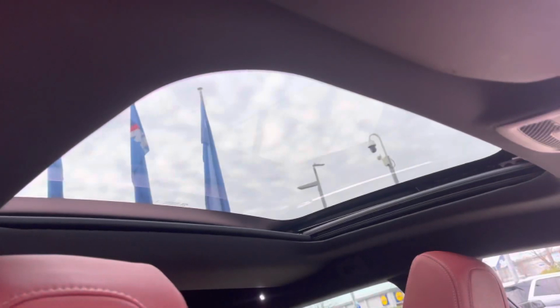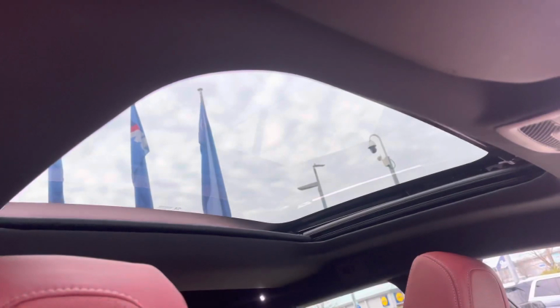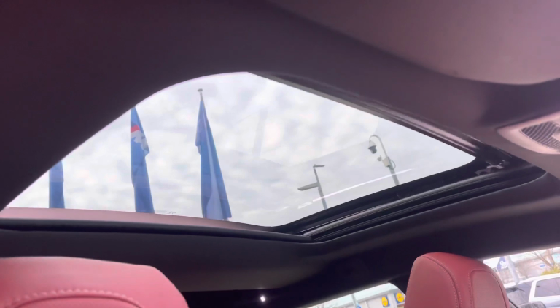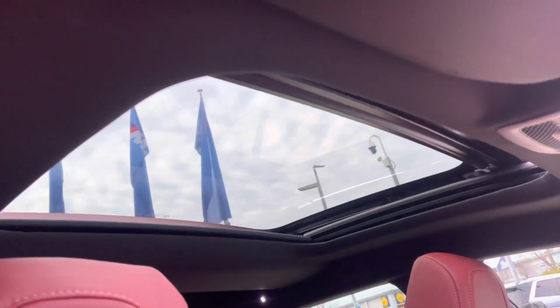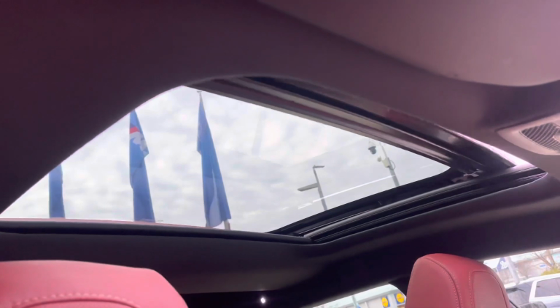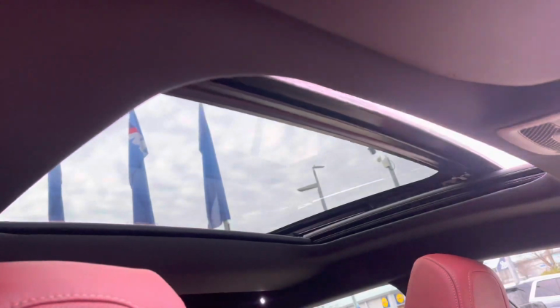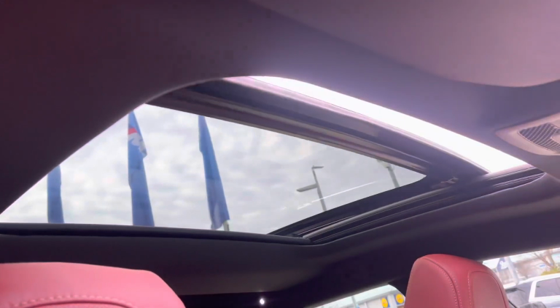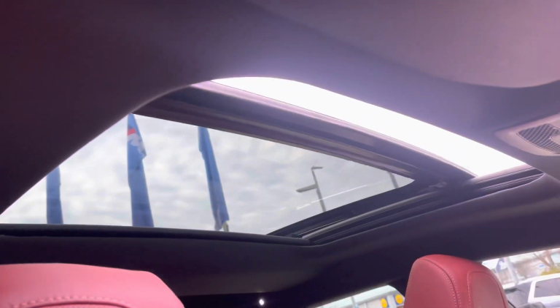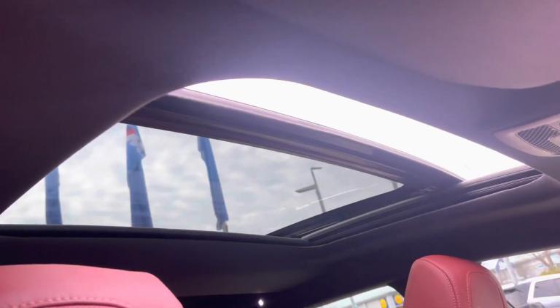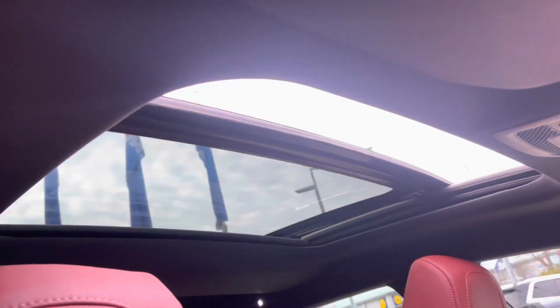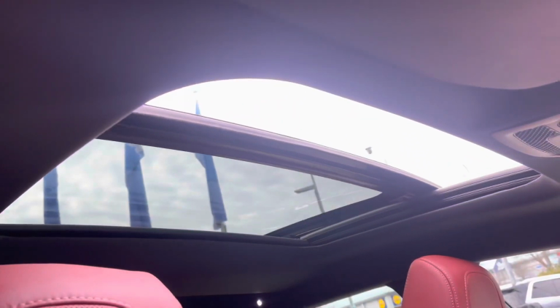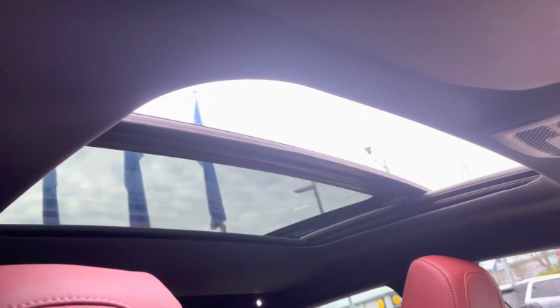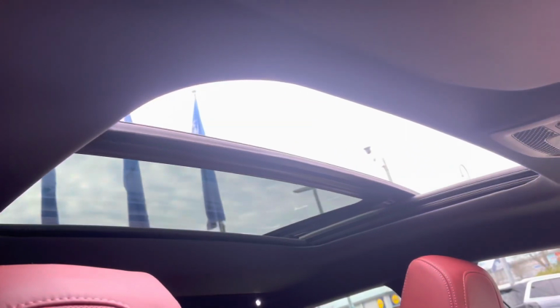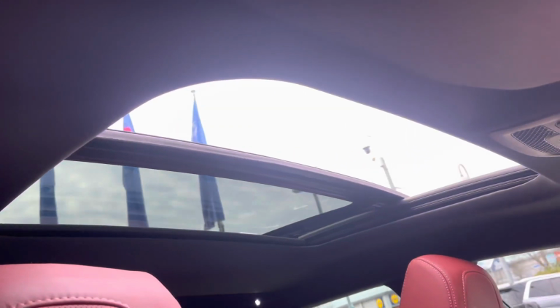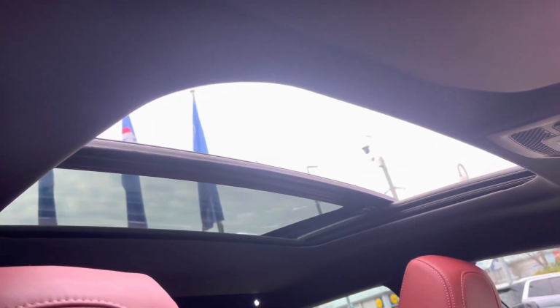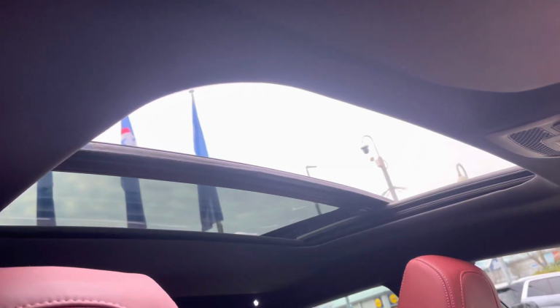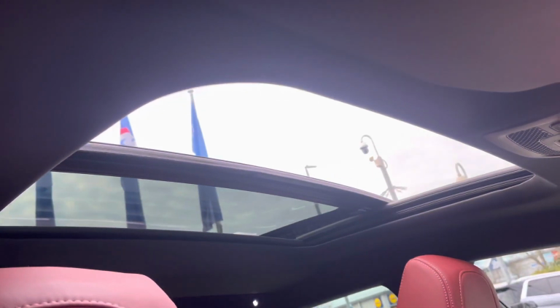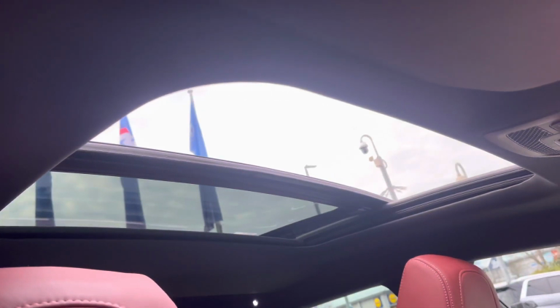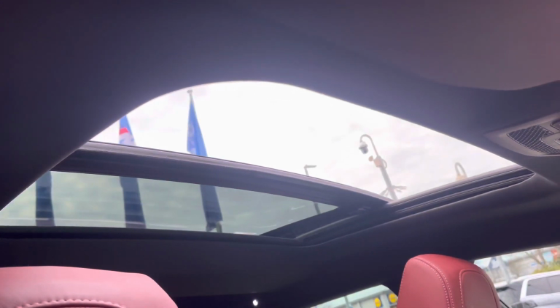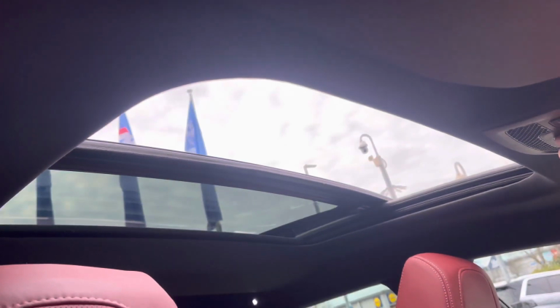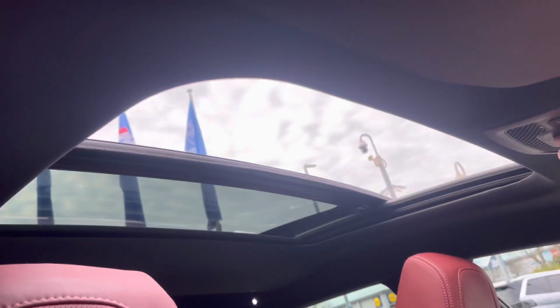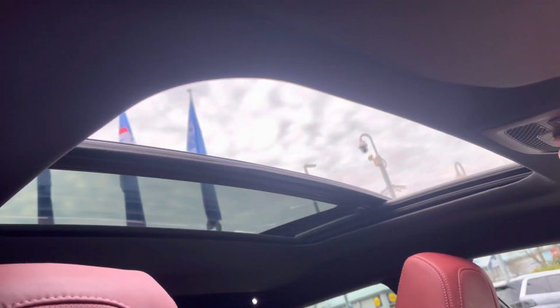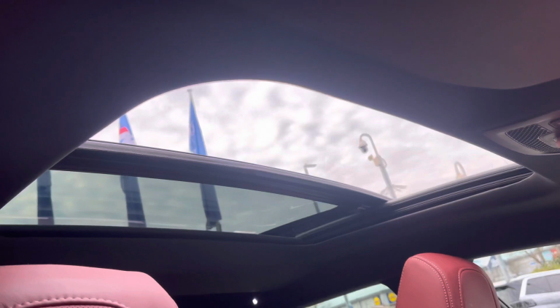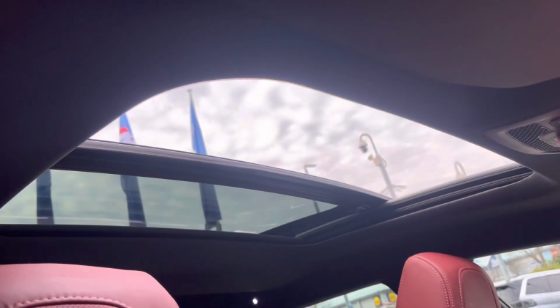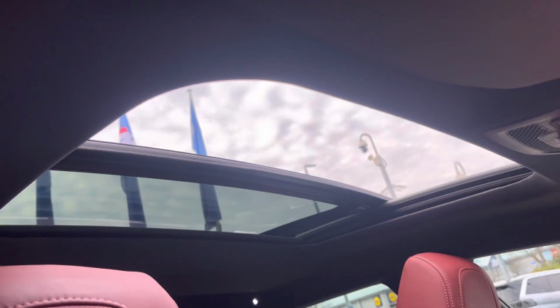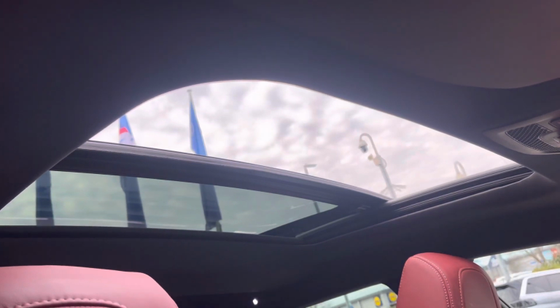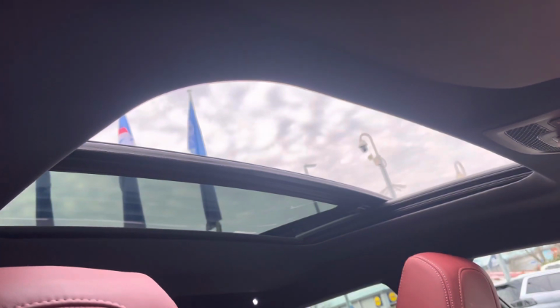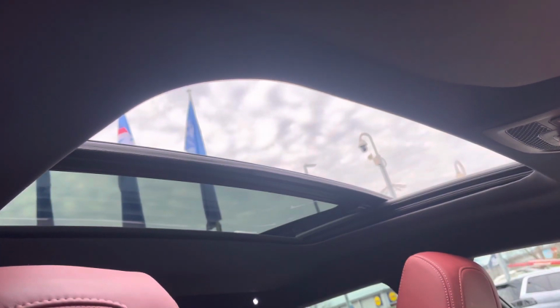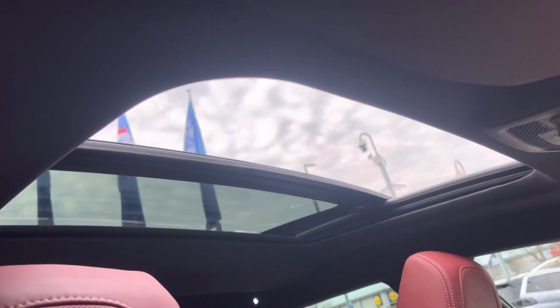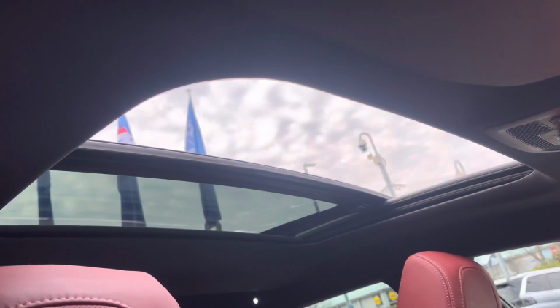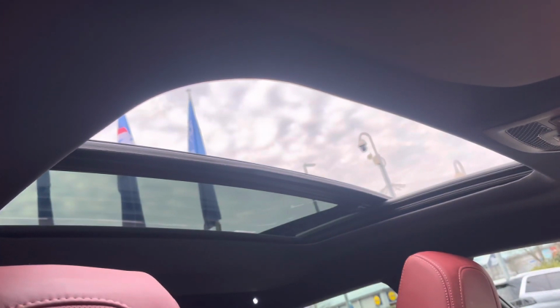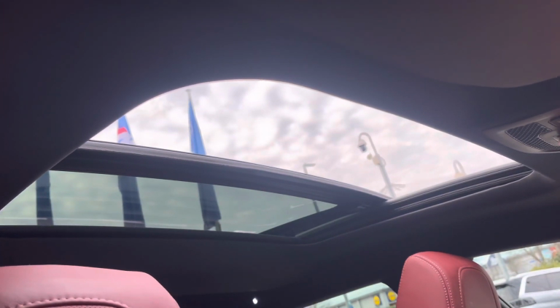Another lovely feature is the panoramic opening glass sunroof, which offers a dynamic driving experience, allowing the natural light to flow freely throughout the vehicle.